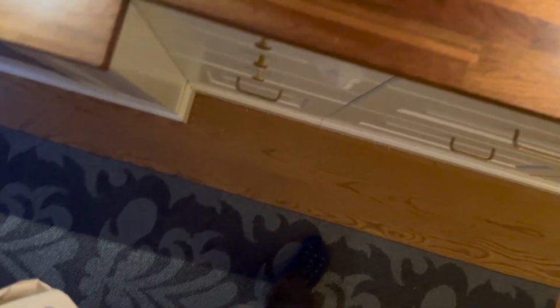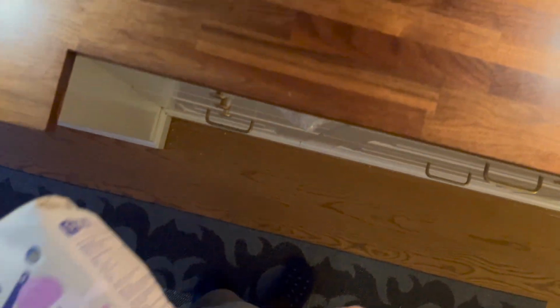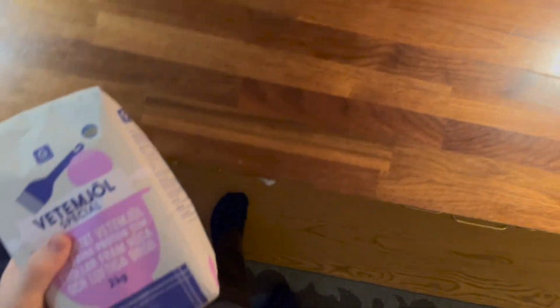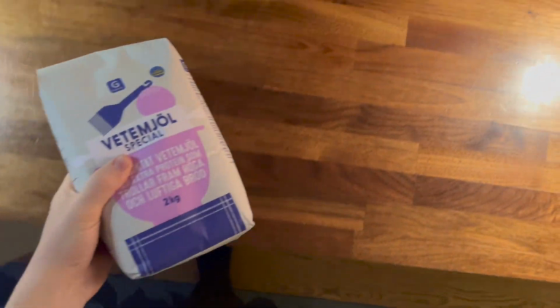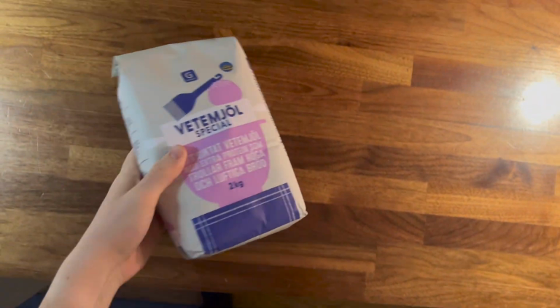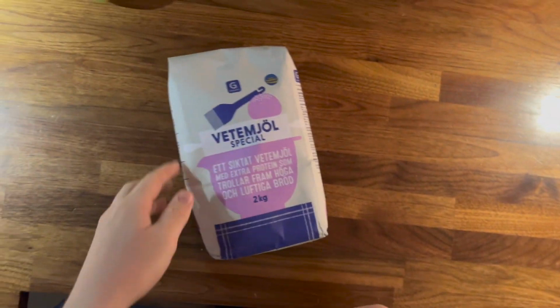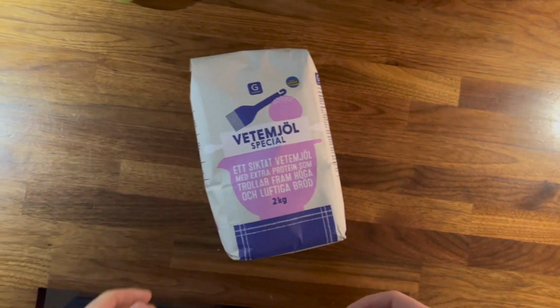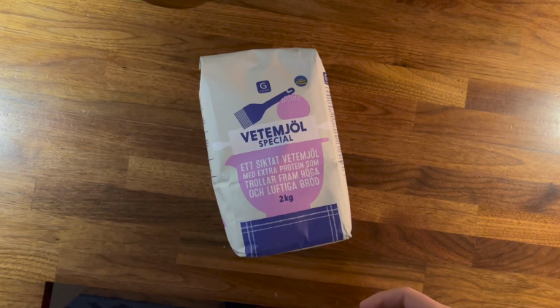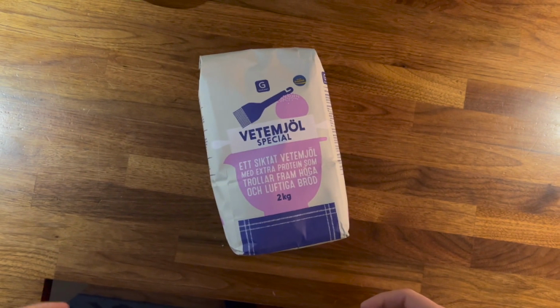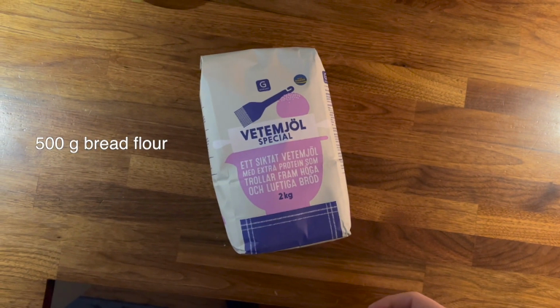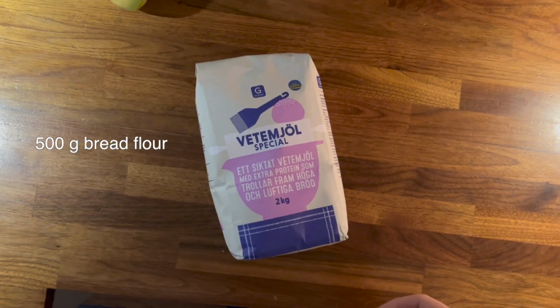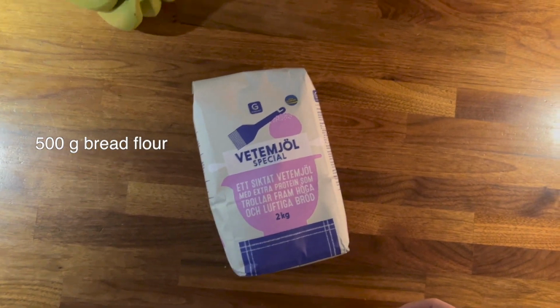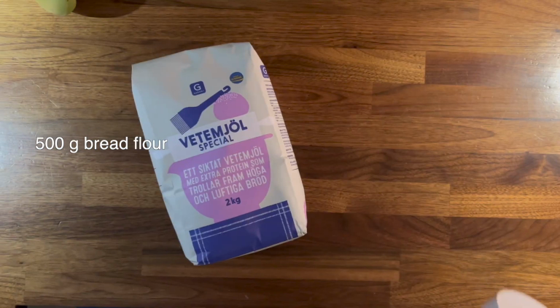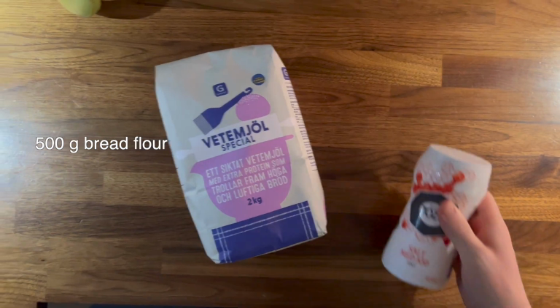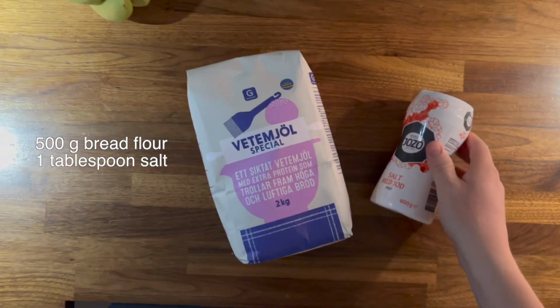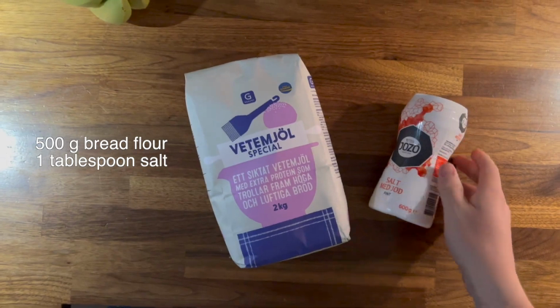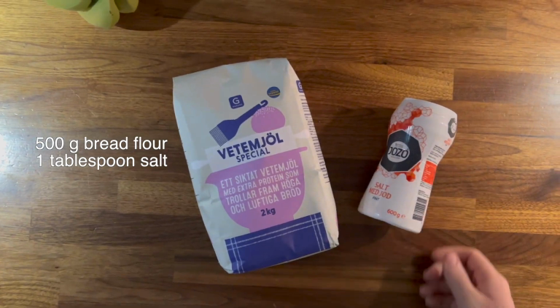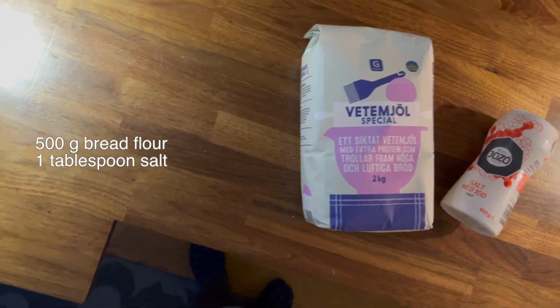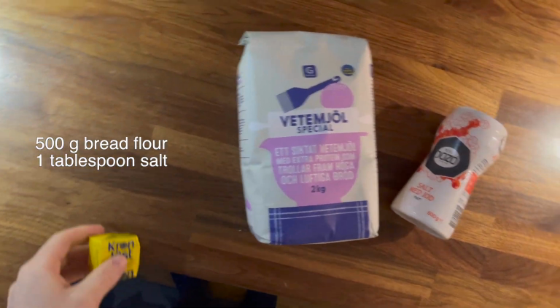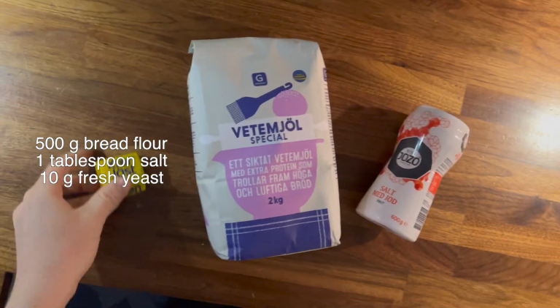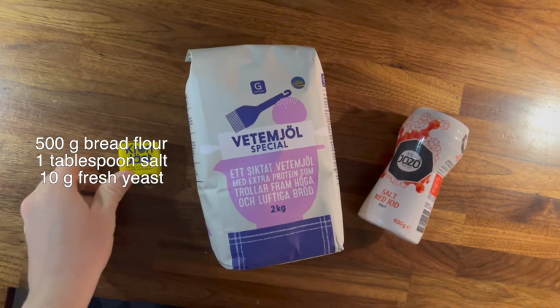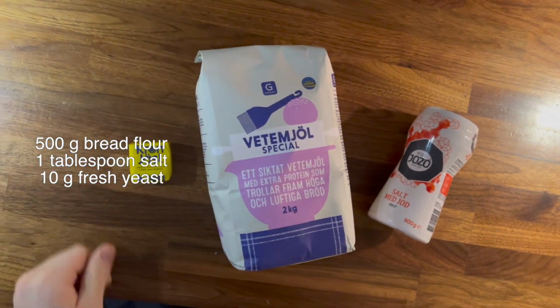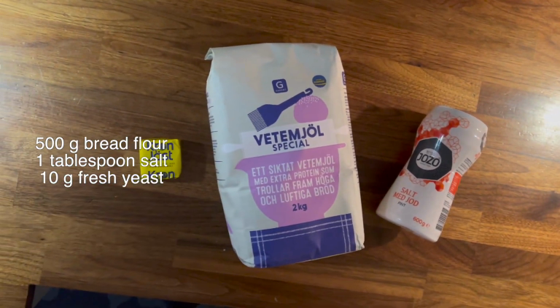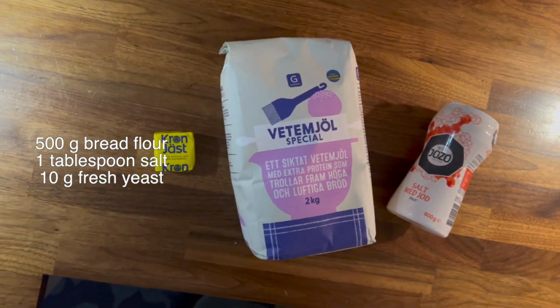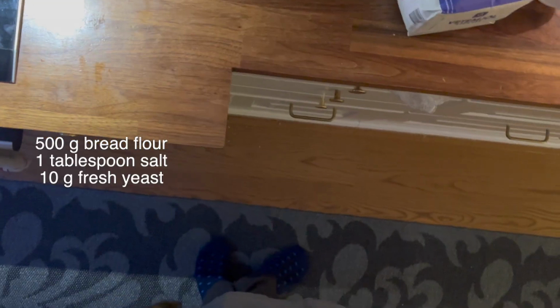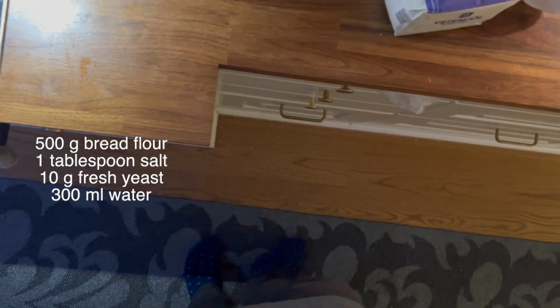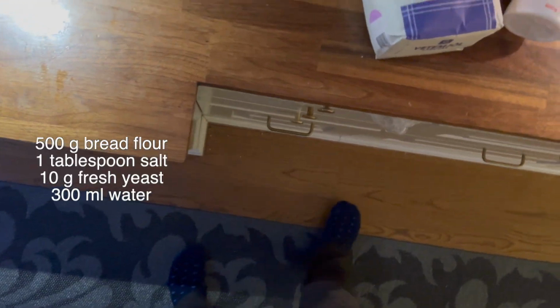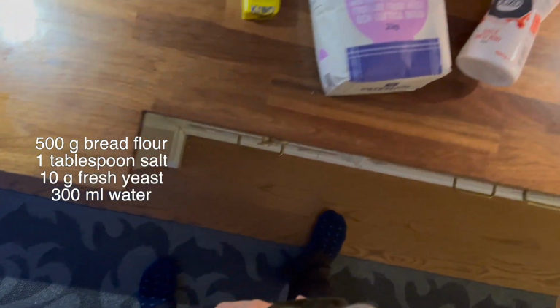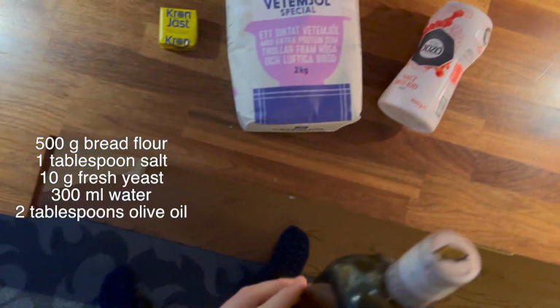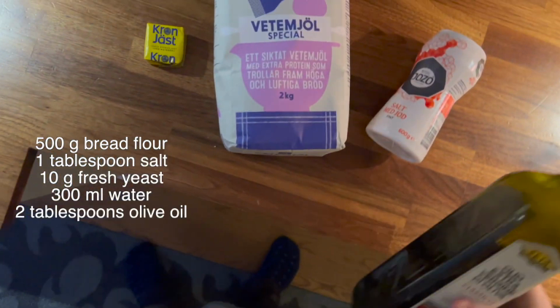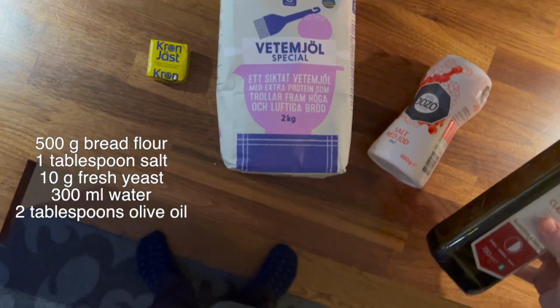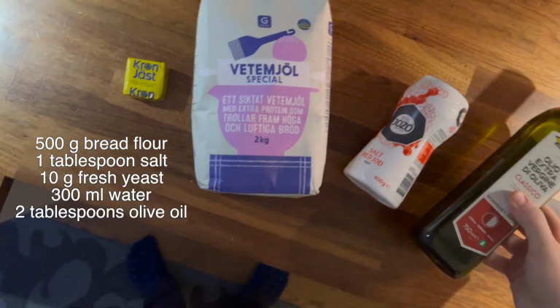As for the ingredients, it wanted me to use bread flour, salt, fresh yeast, warm water, and olive oil.